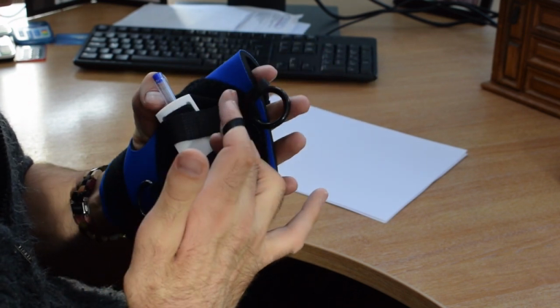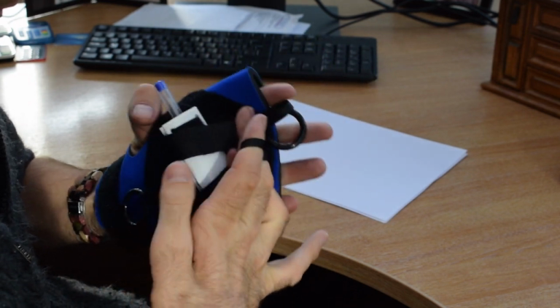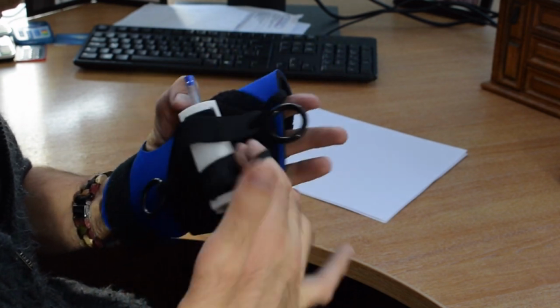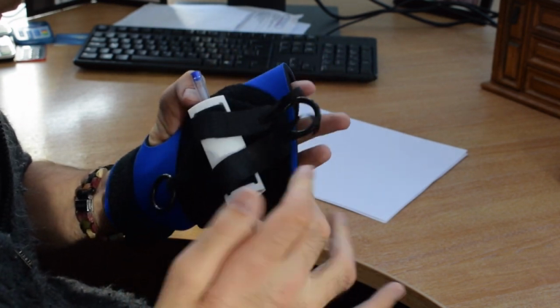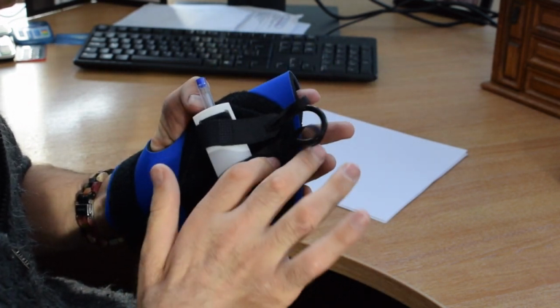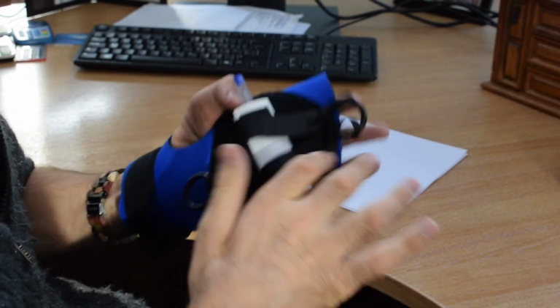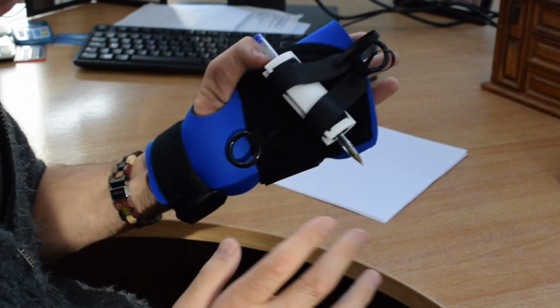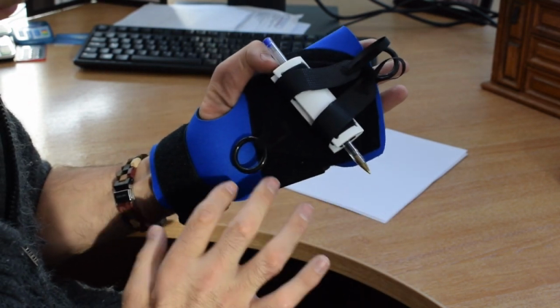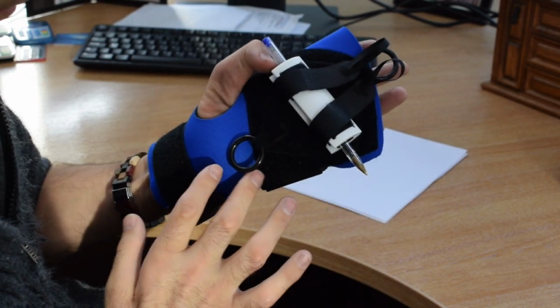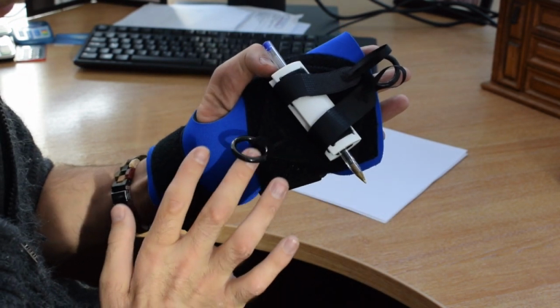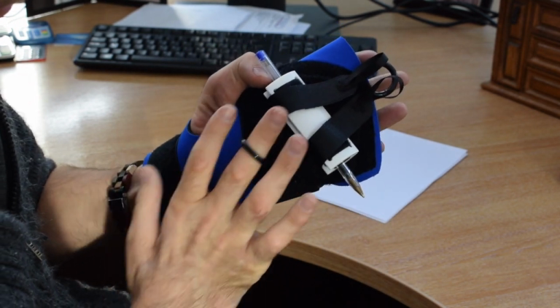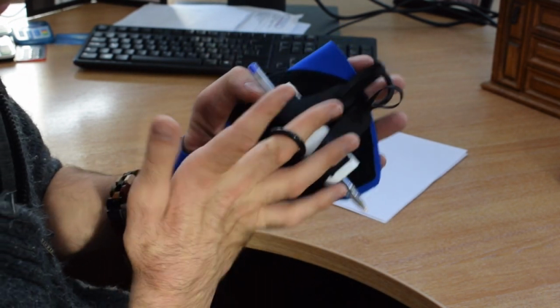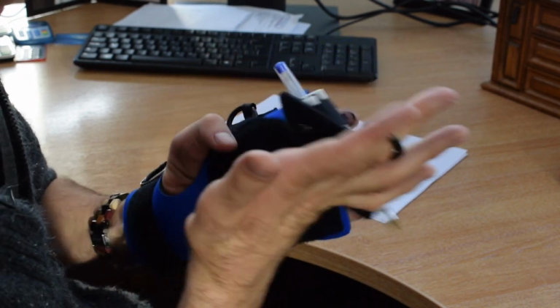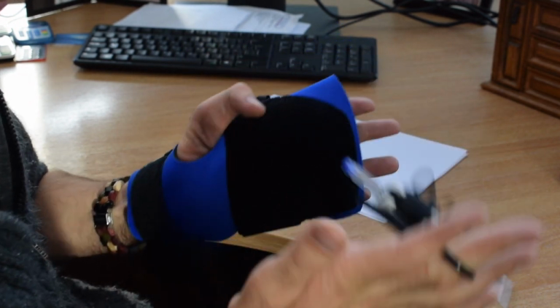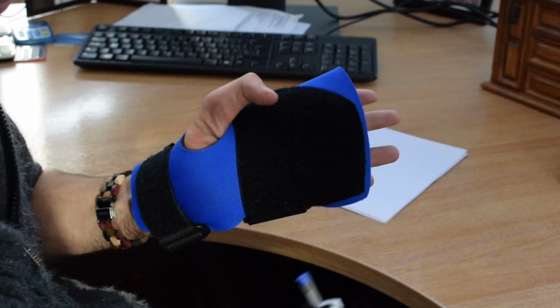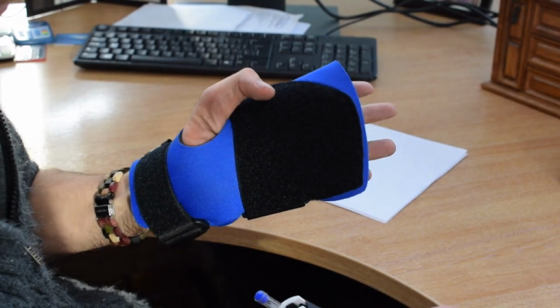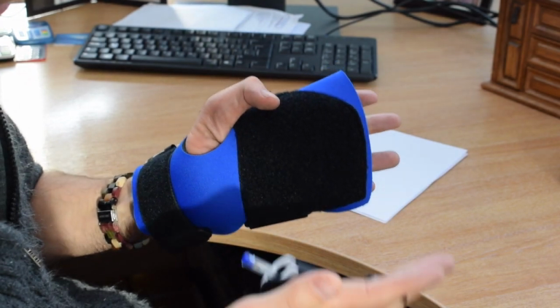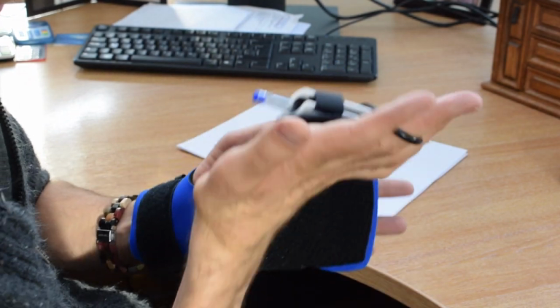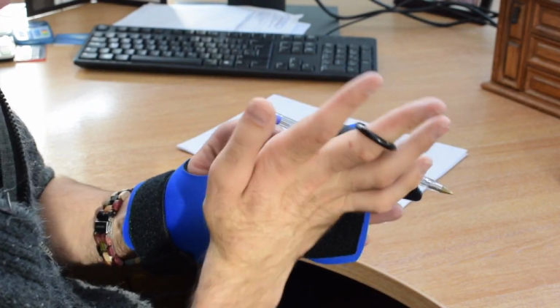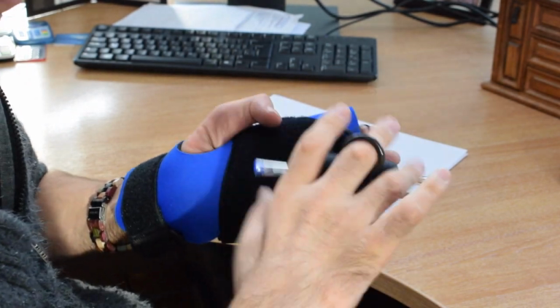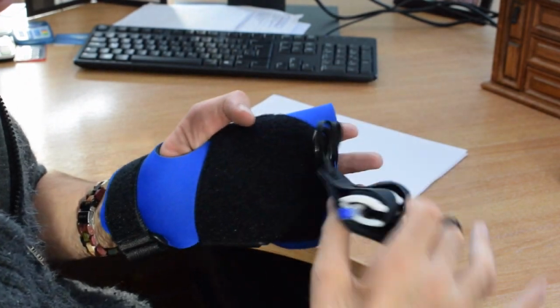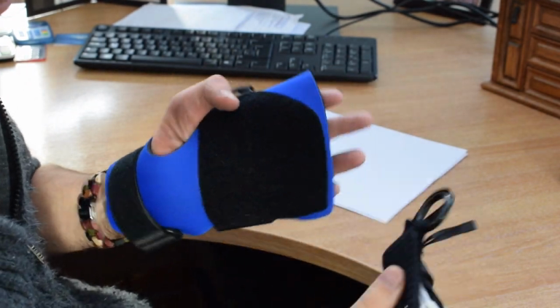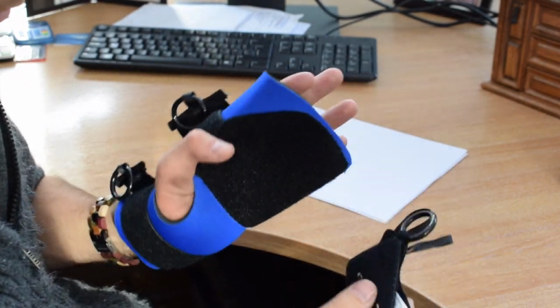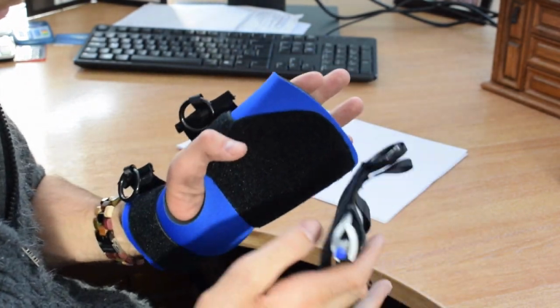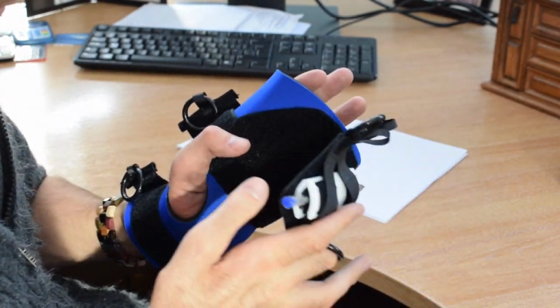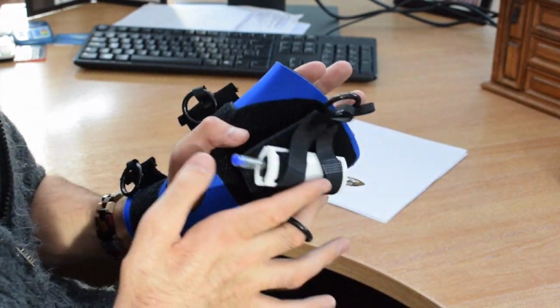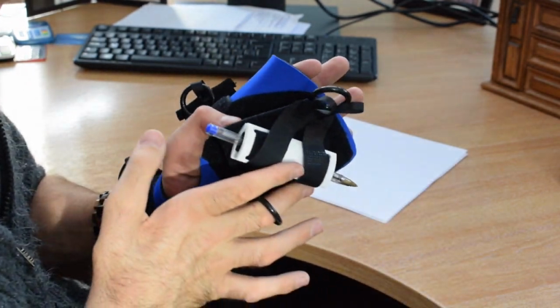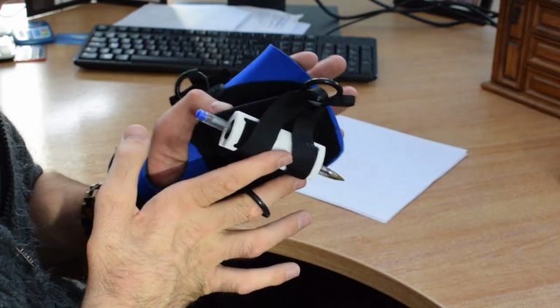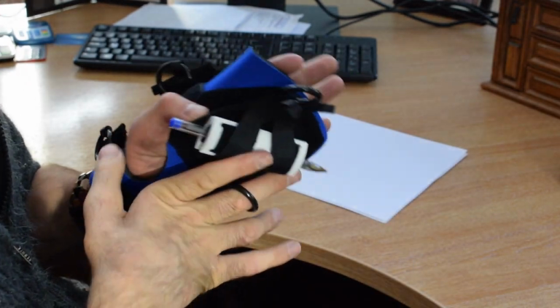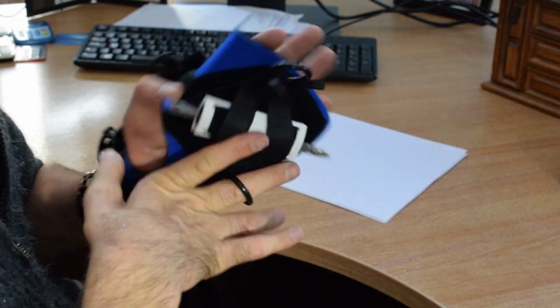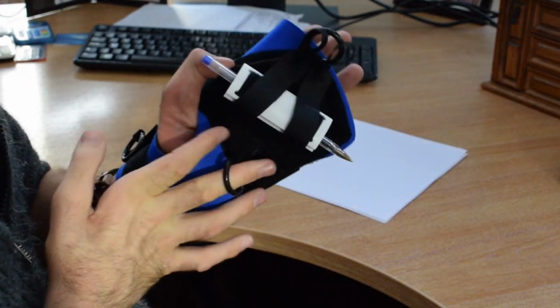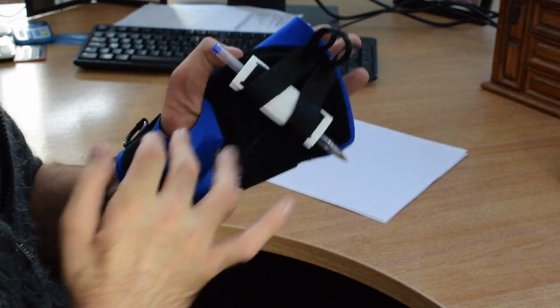Then you can position this at any angle to be able to help you by just putting it on the right way. So I'm going to use it to hold this pen.